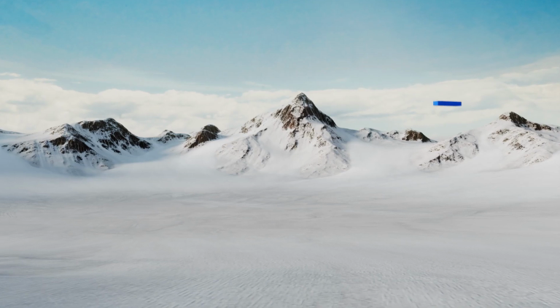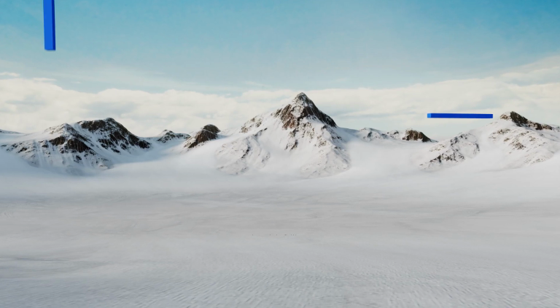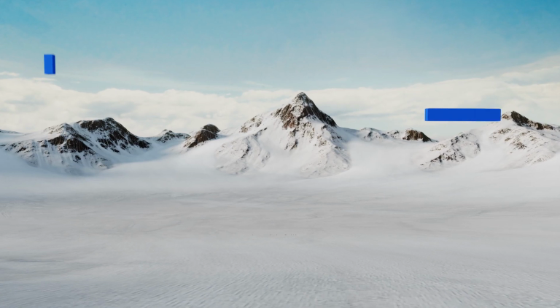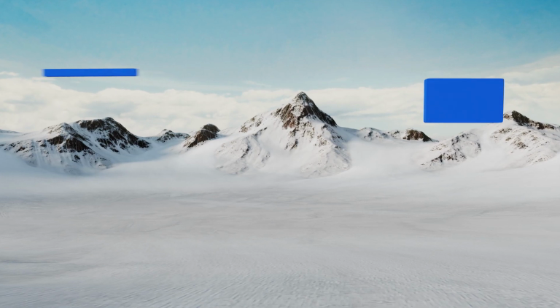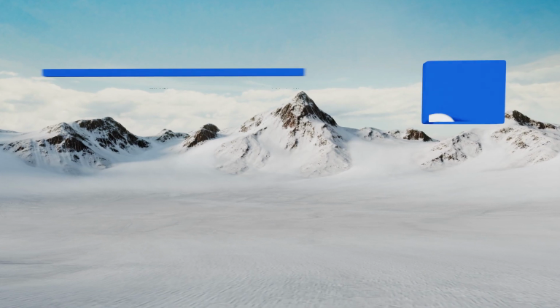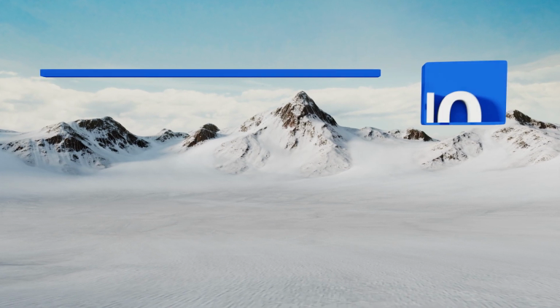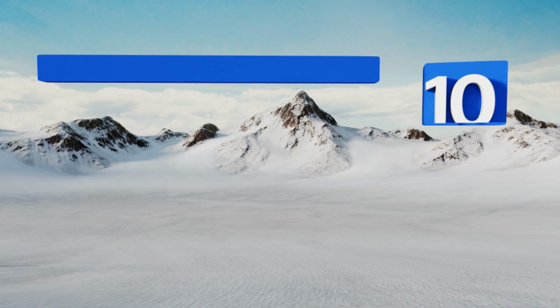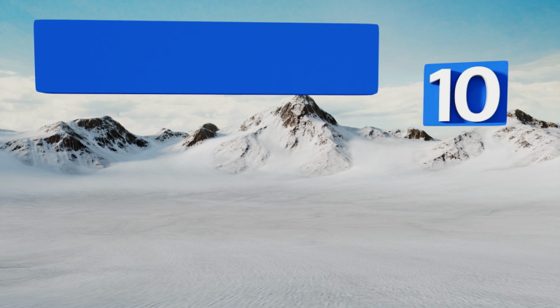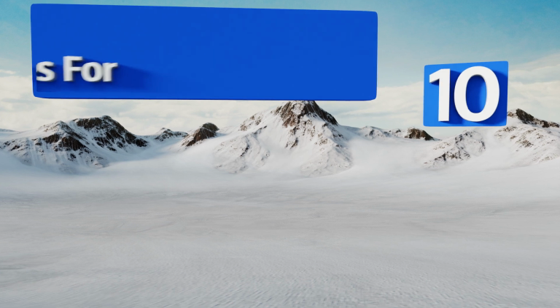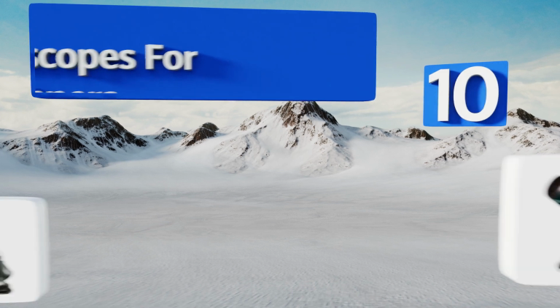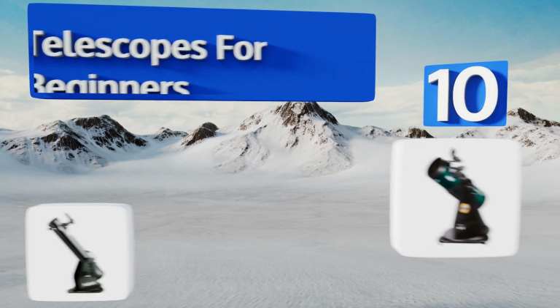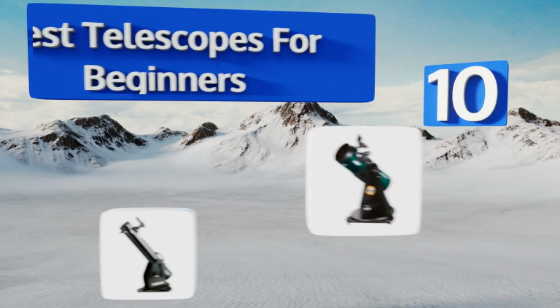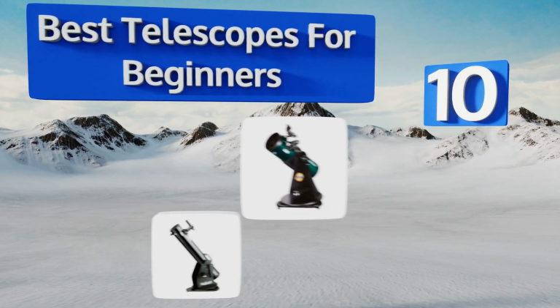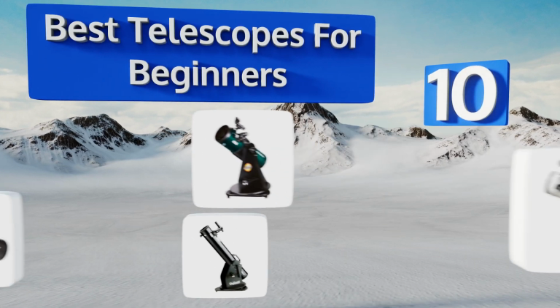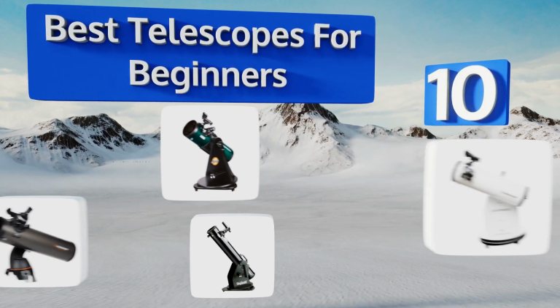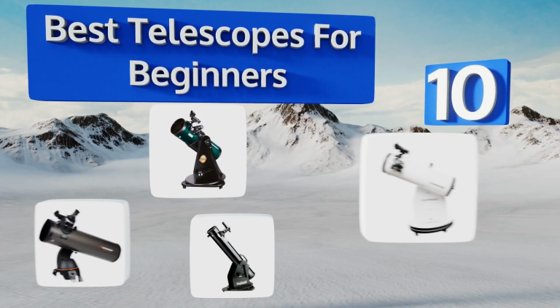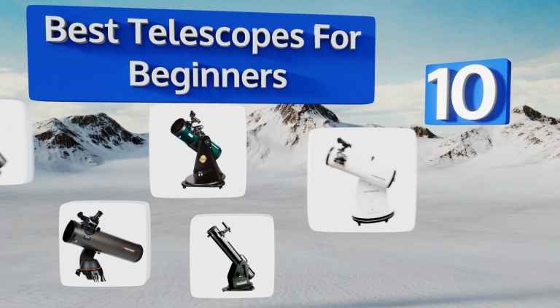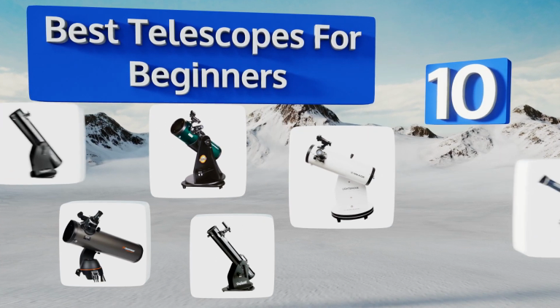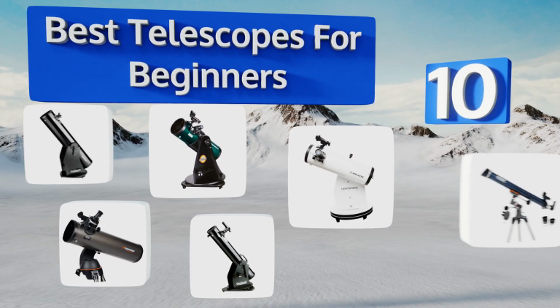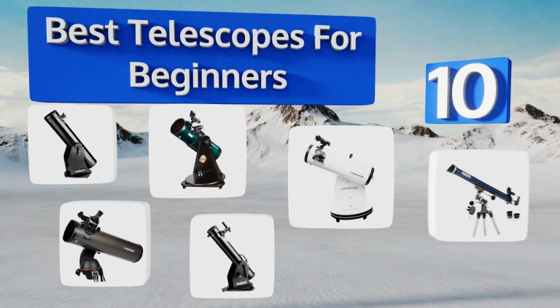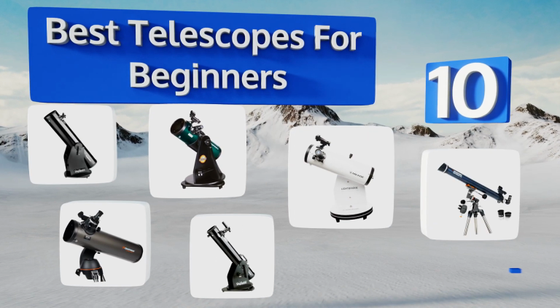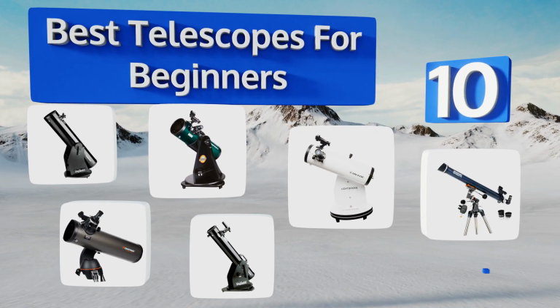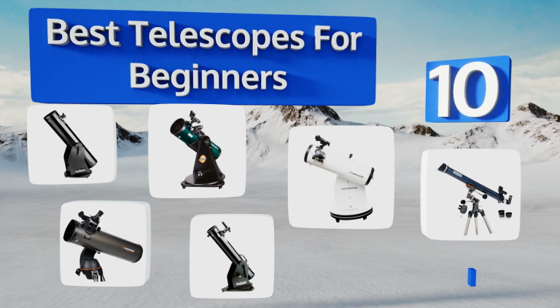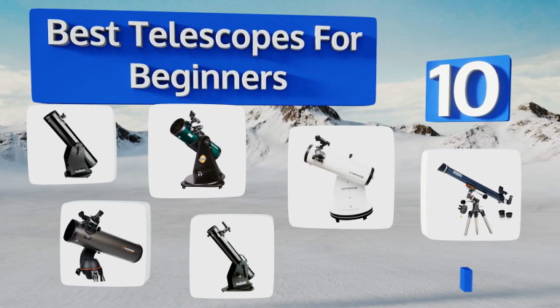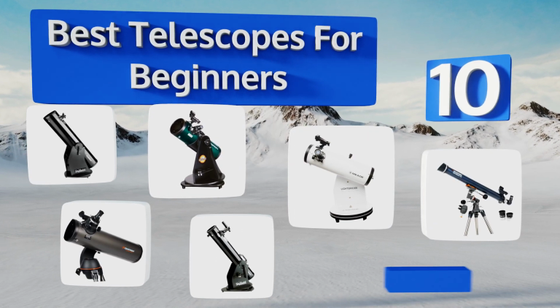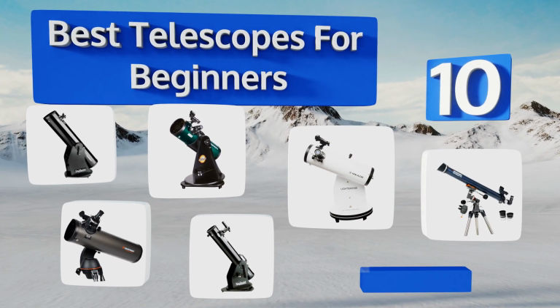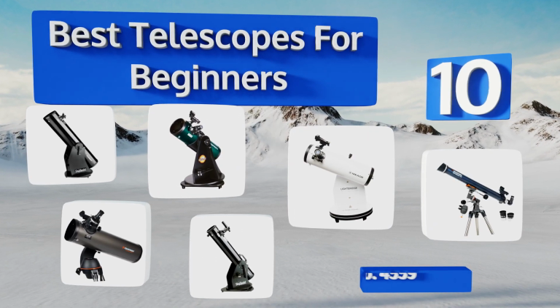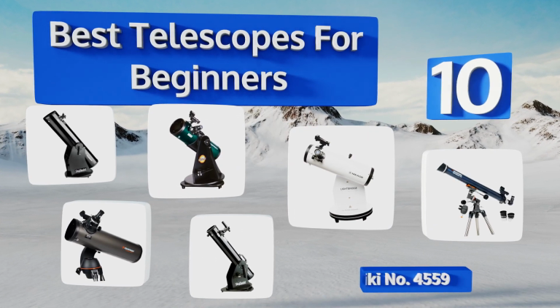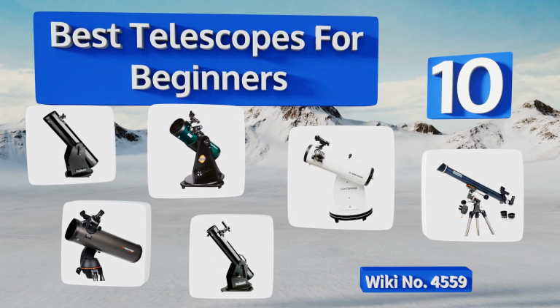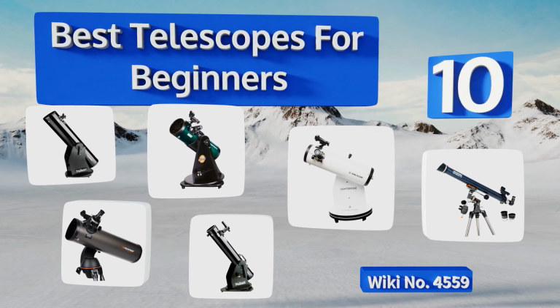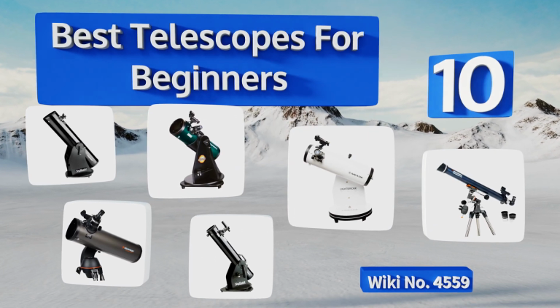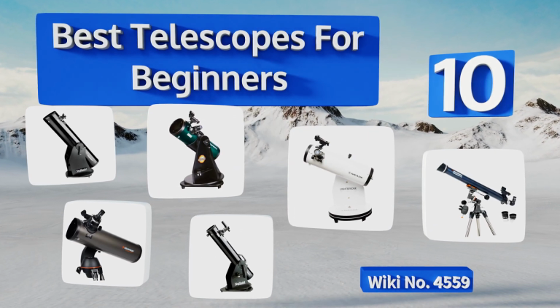EasyVid presents the 10 best telescopes for beginners. Let's get started with the list.